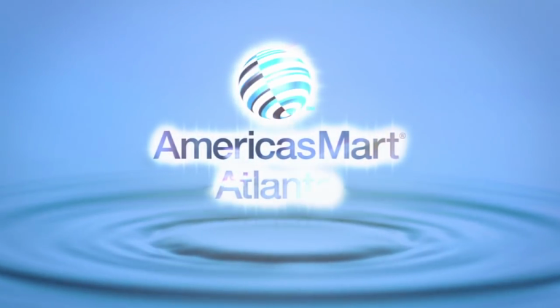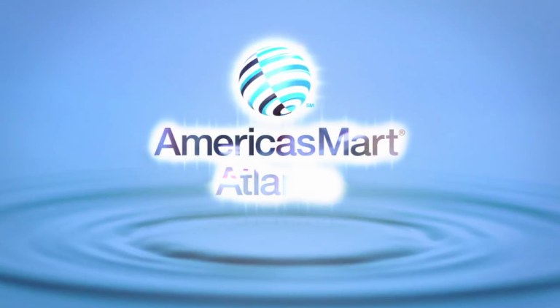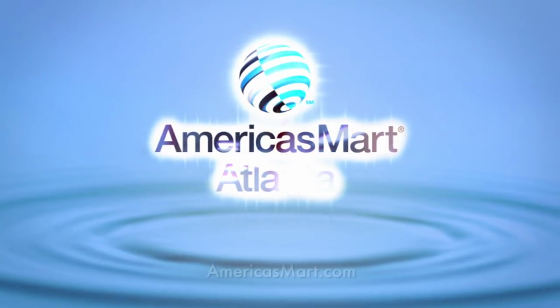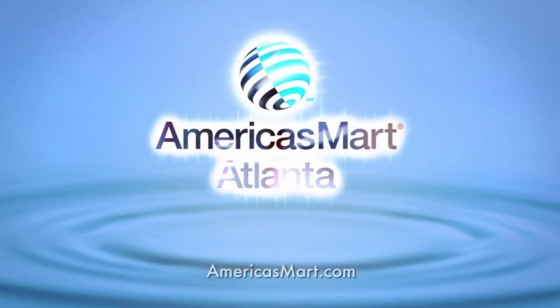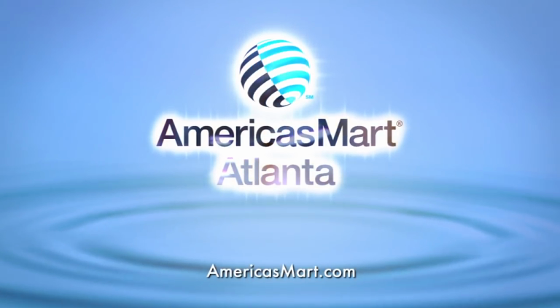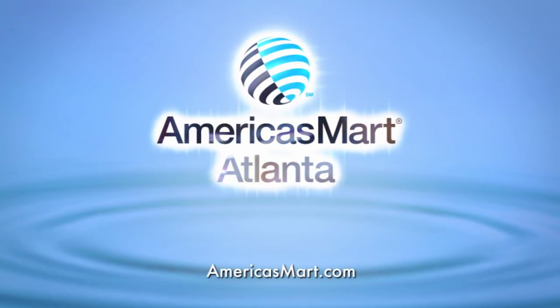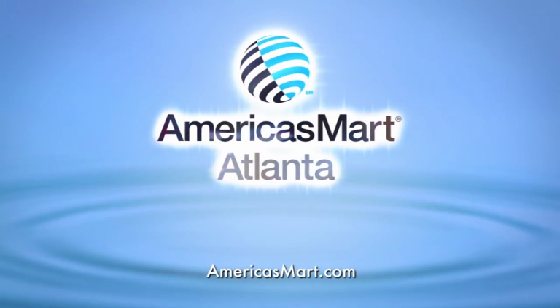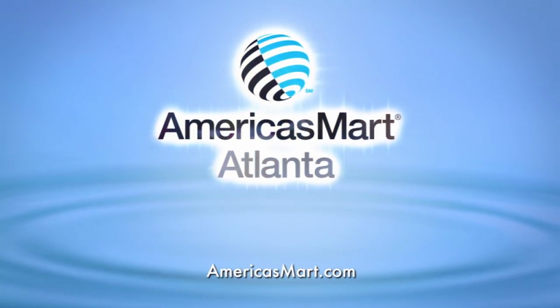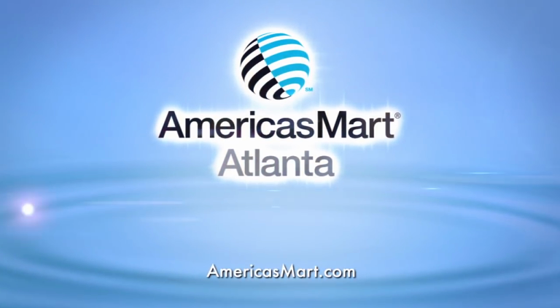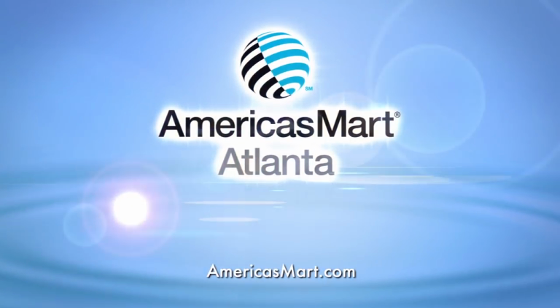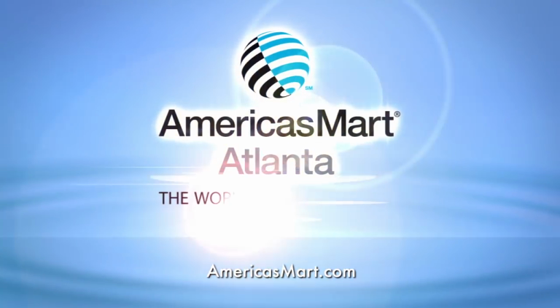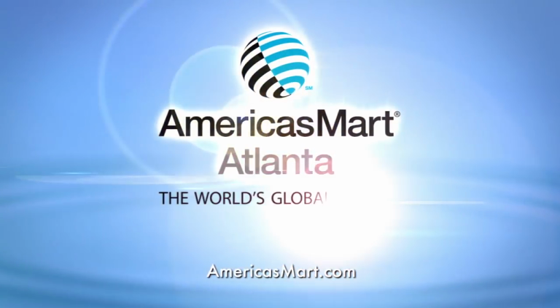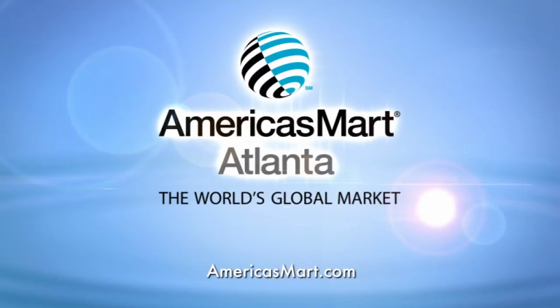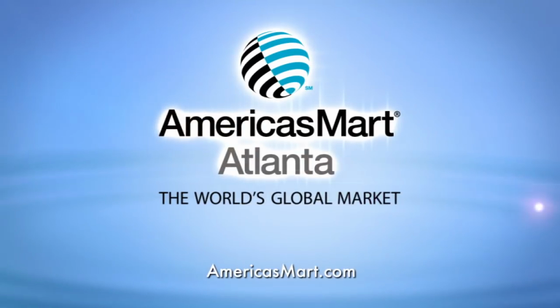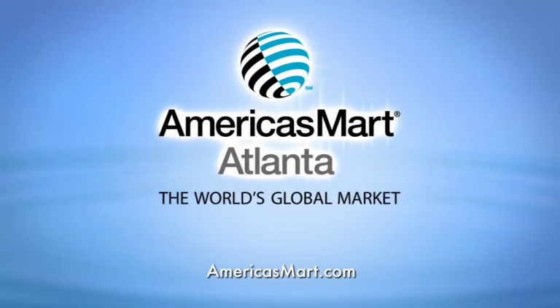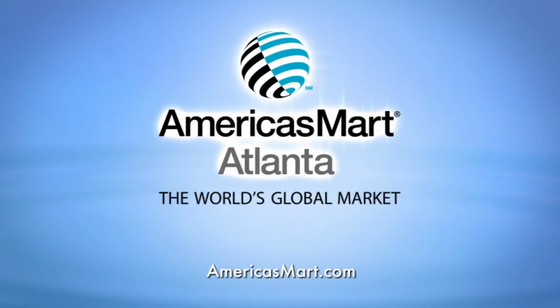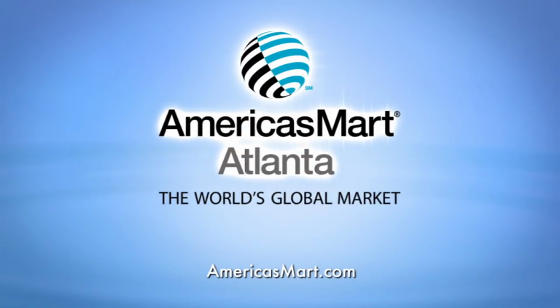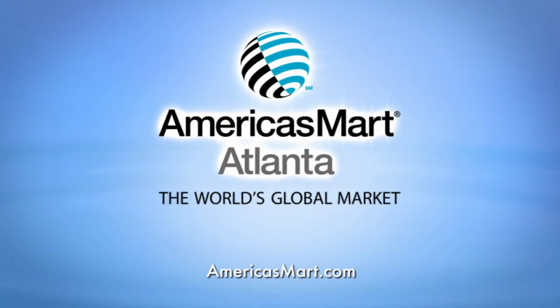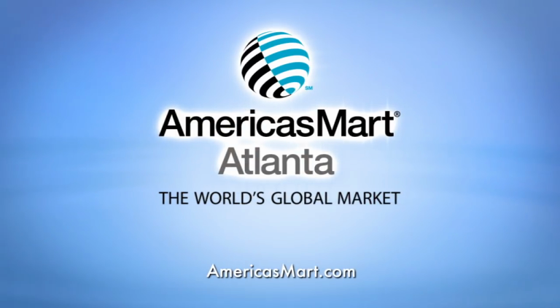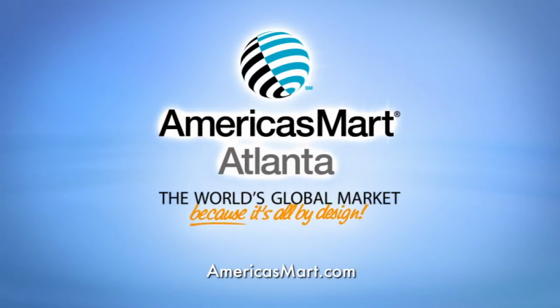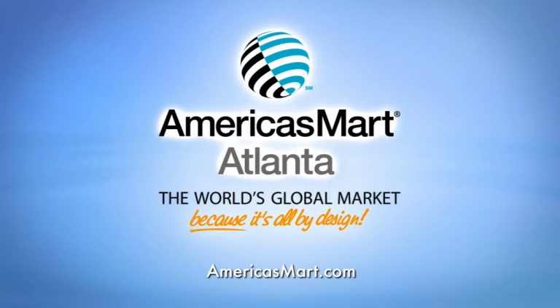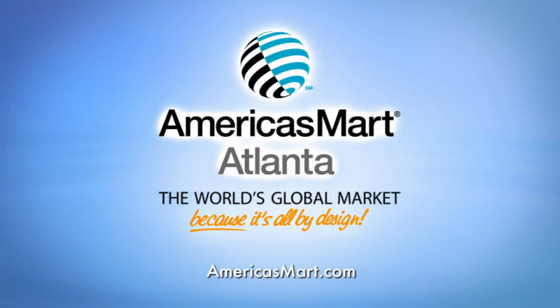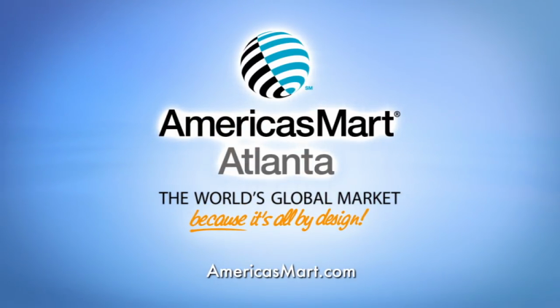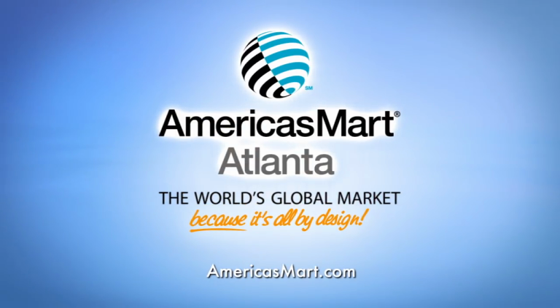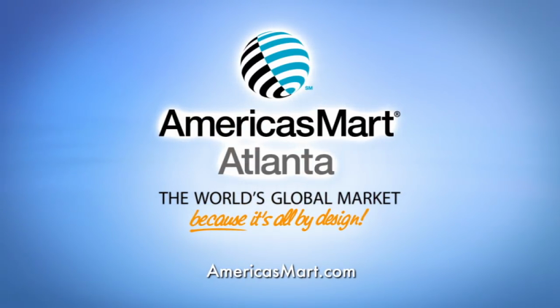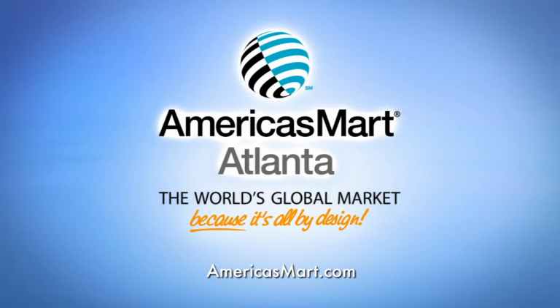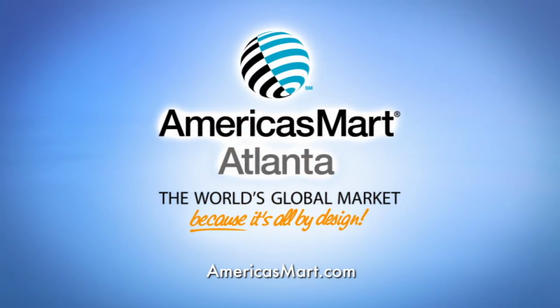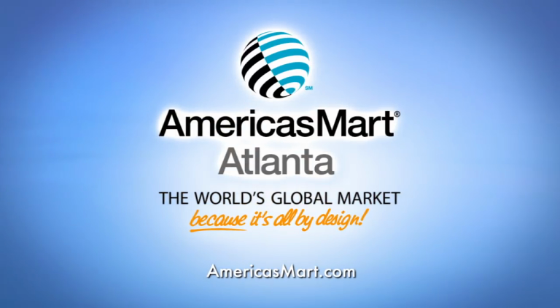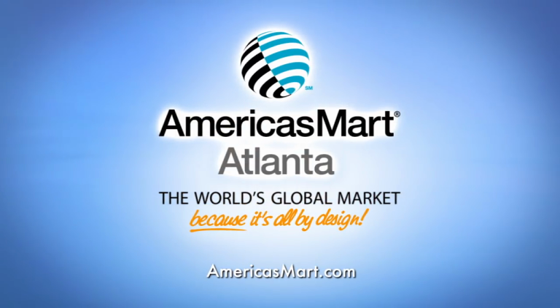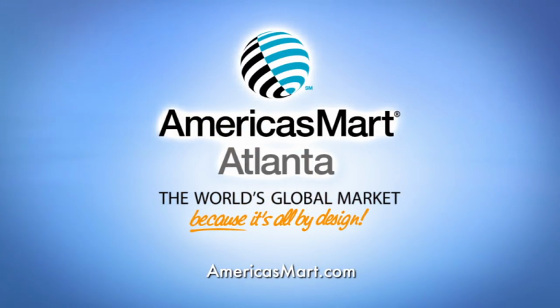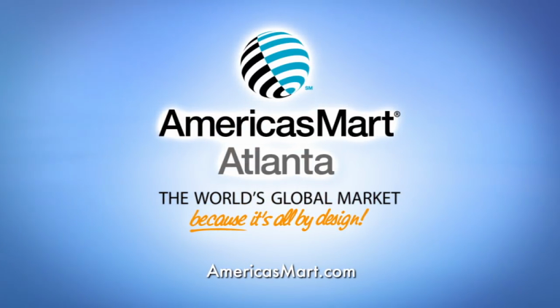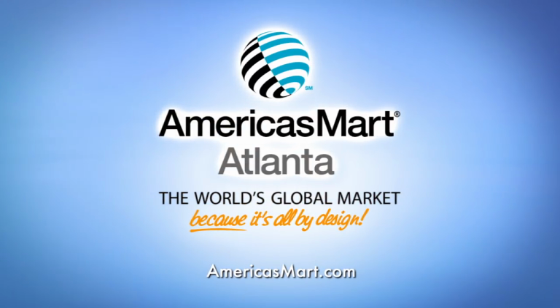America's Mart, the world's global market, because it's all by design.